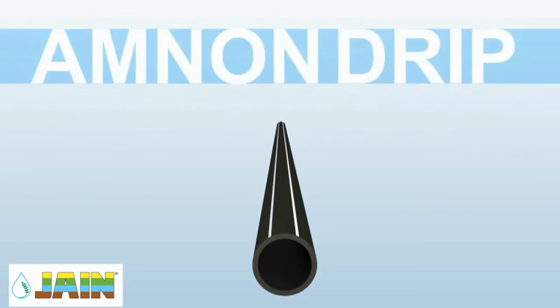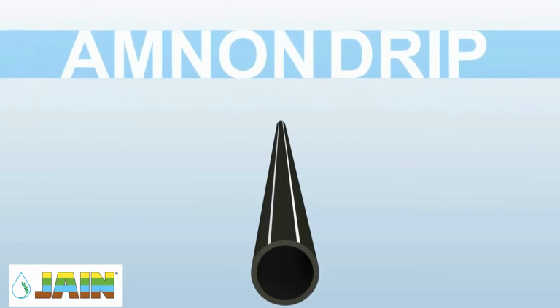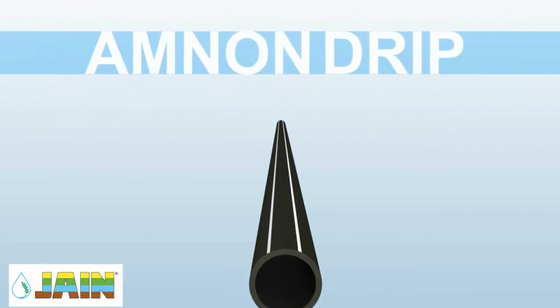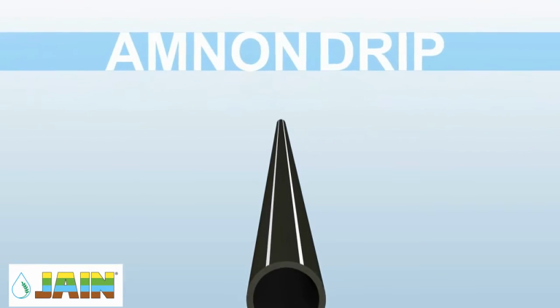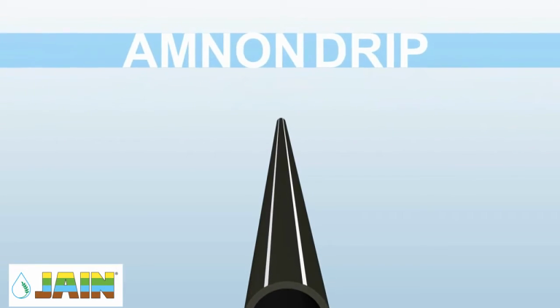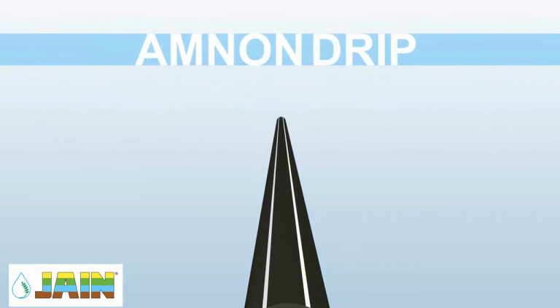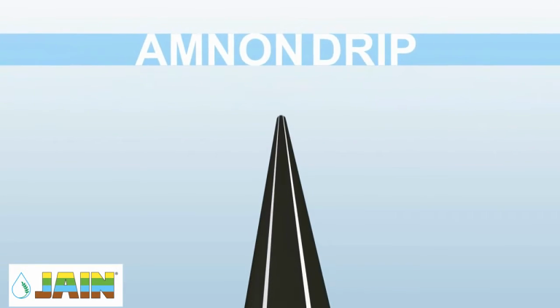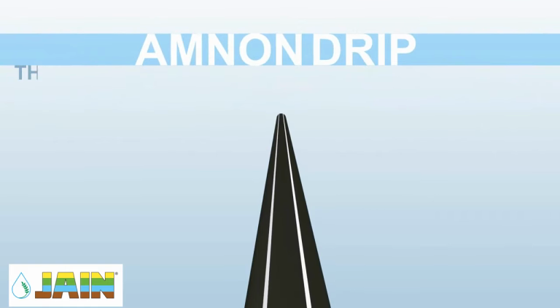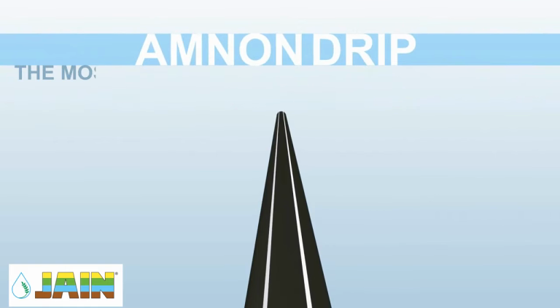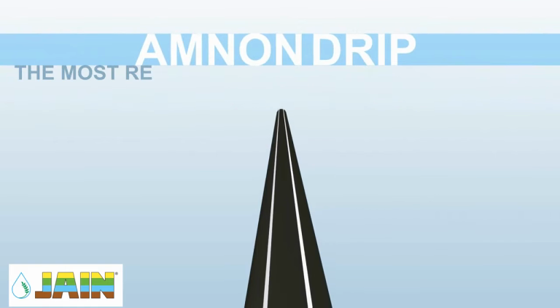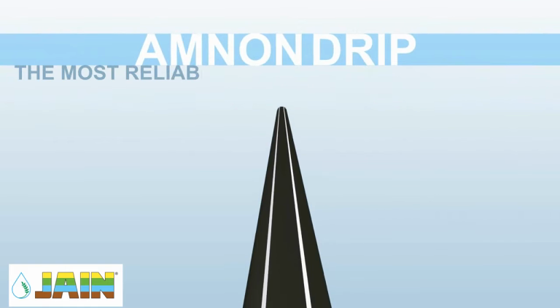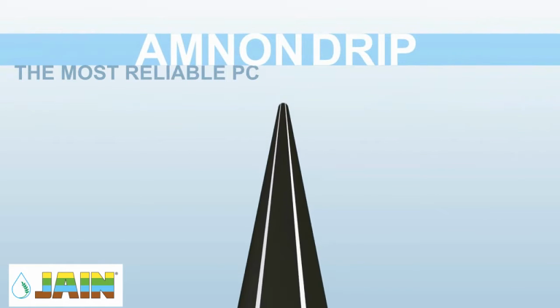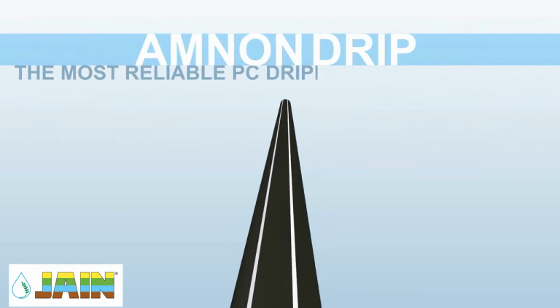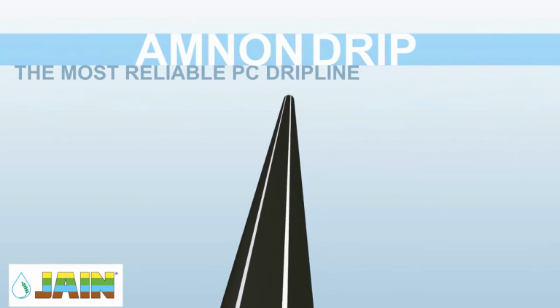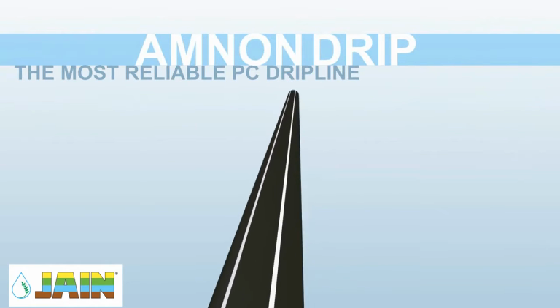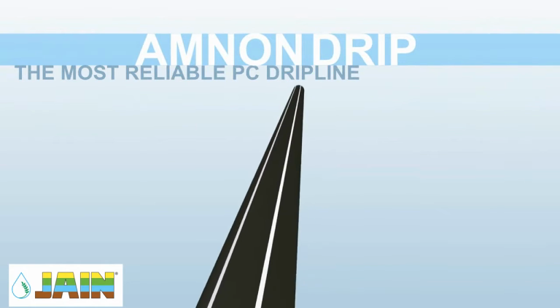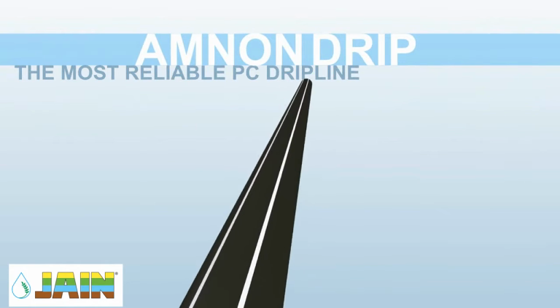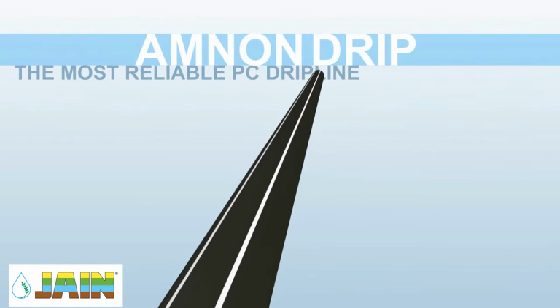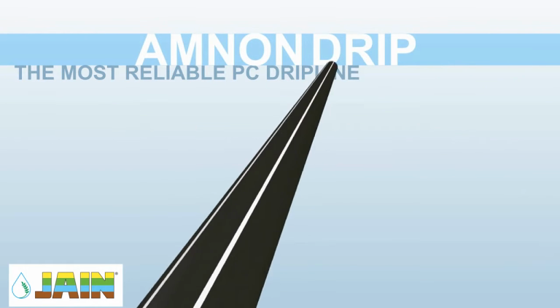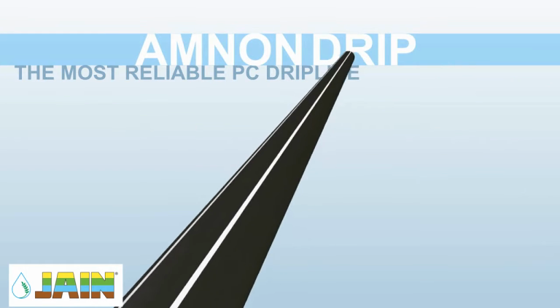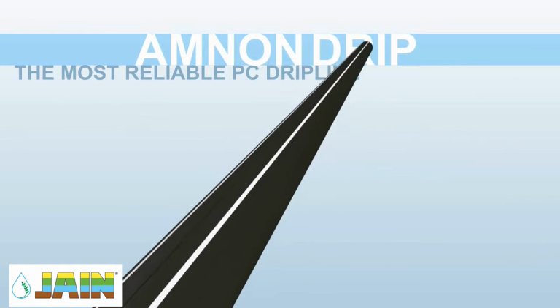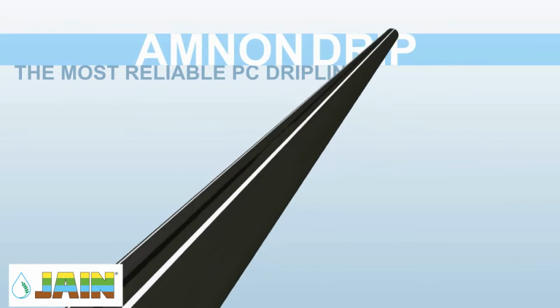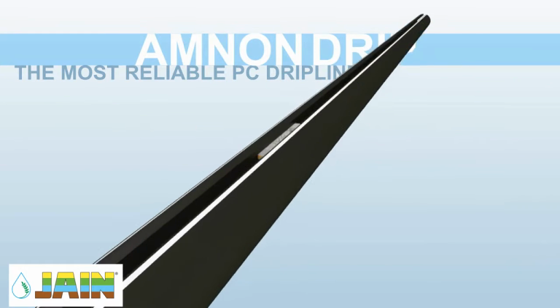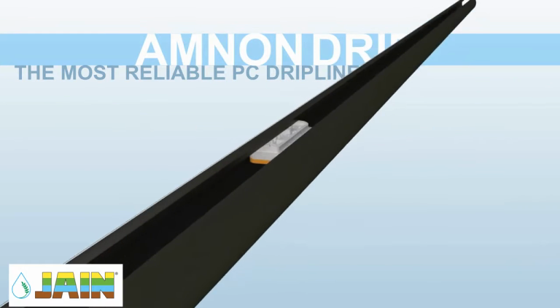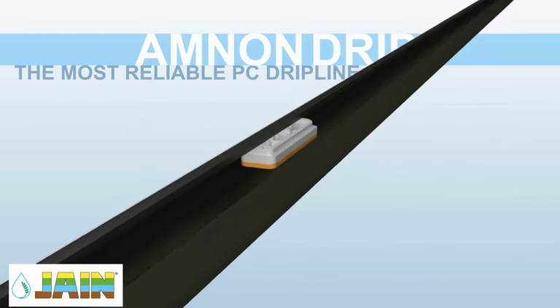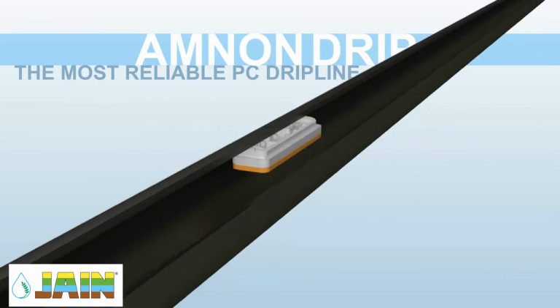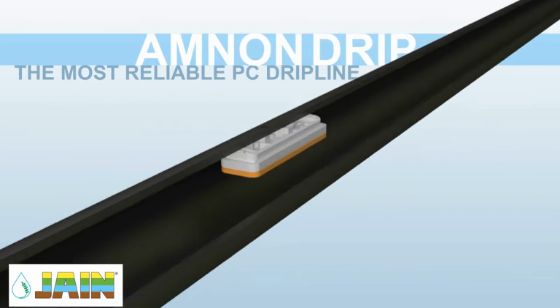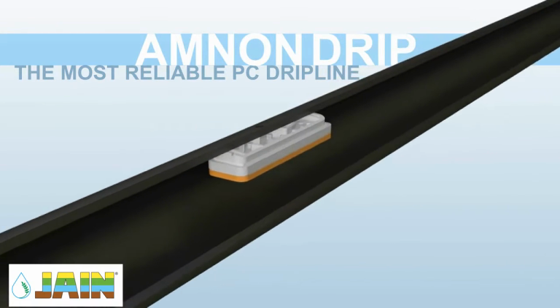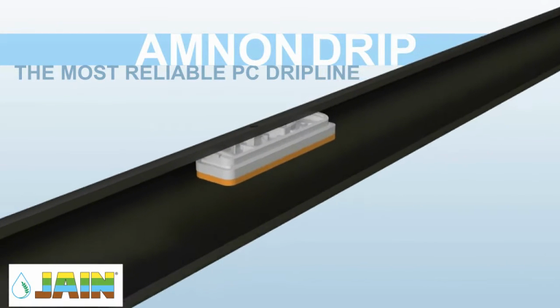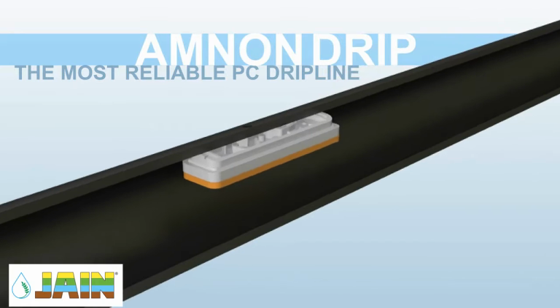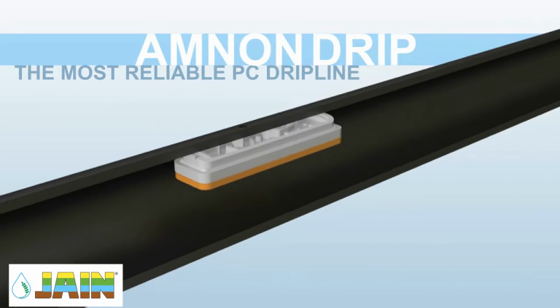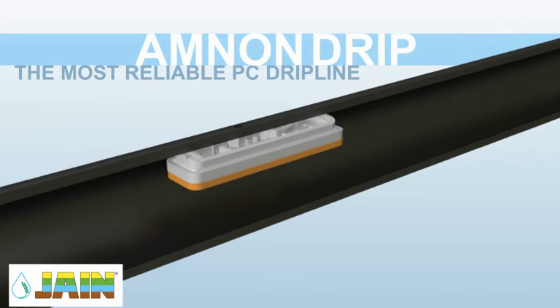Years of experience and research have led to the development of the Amnon drip, the most reliable PC drip line on the market.